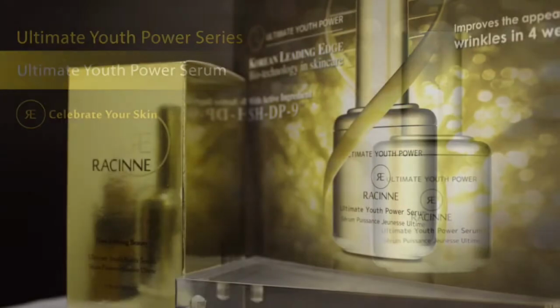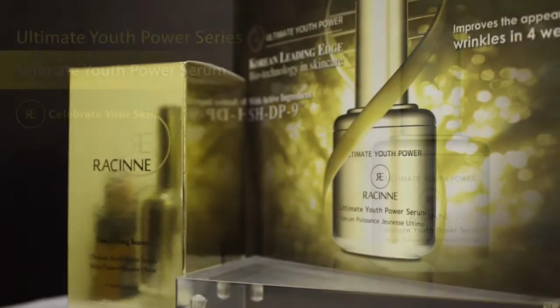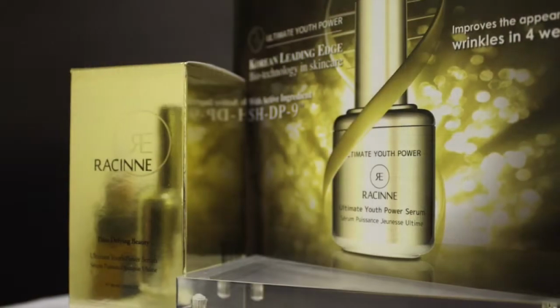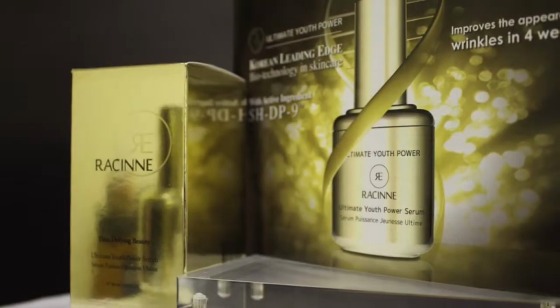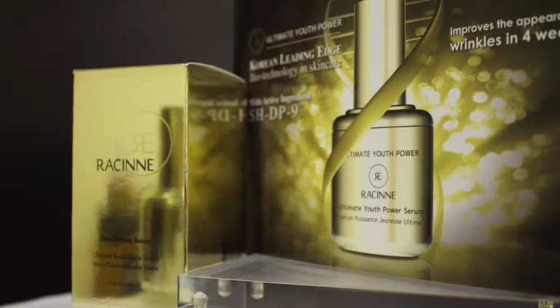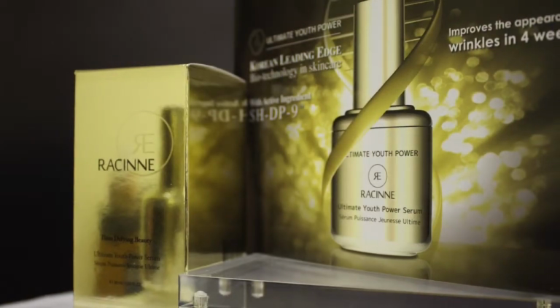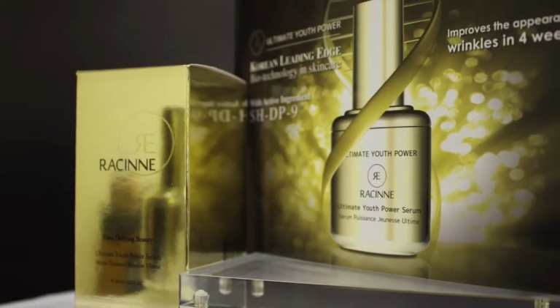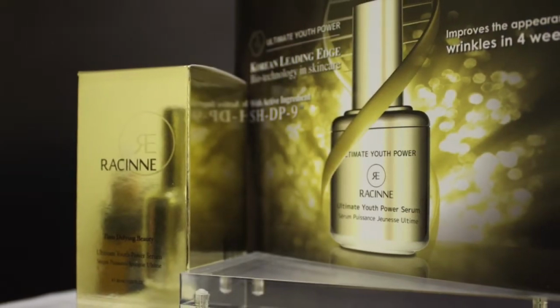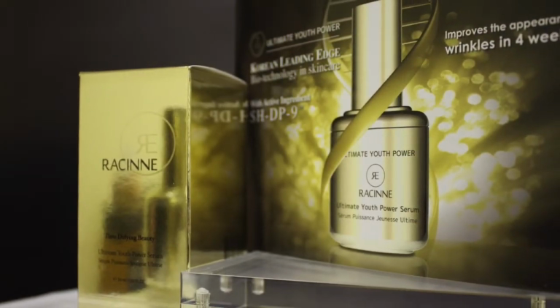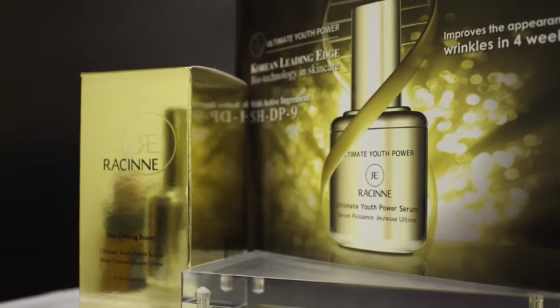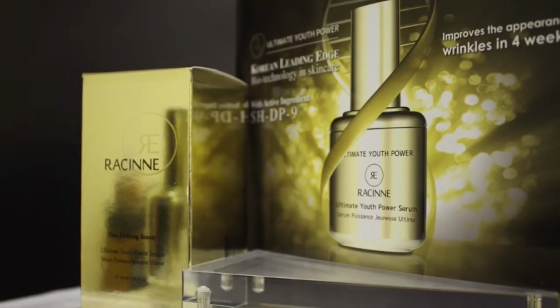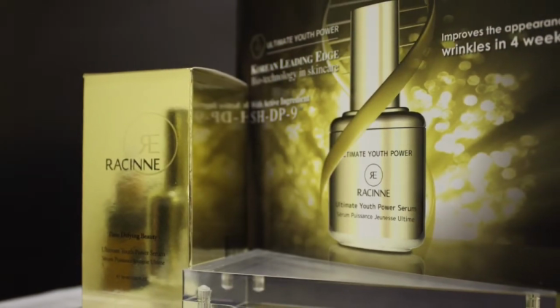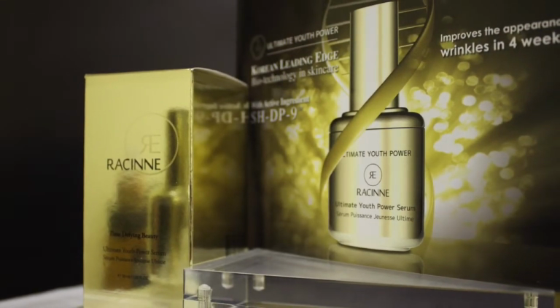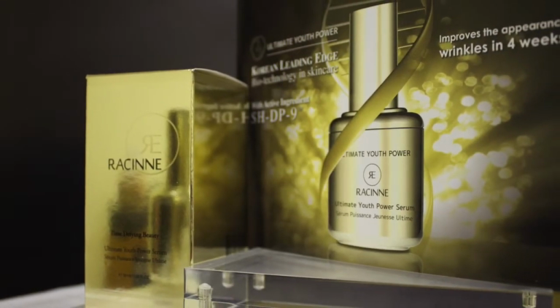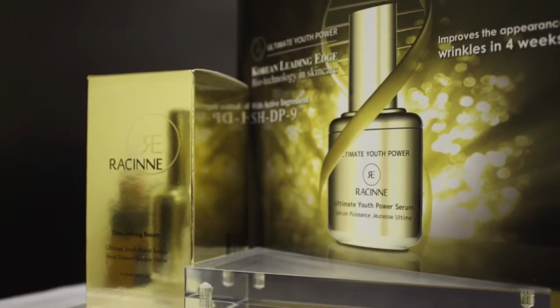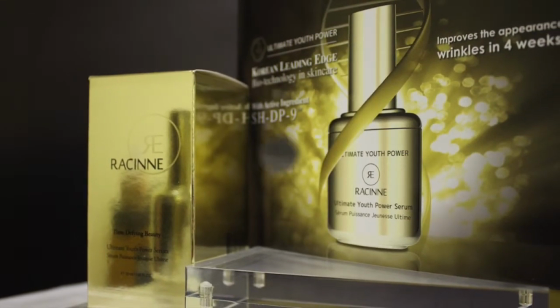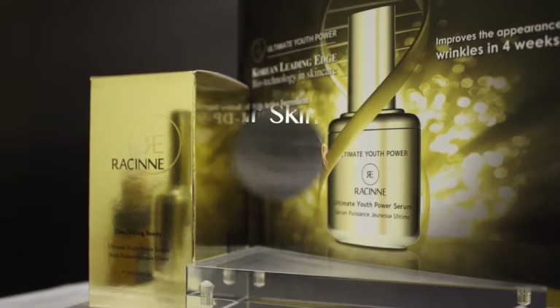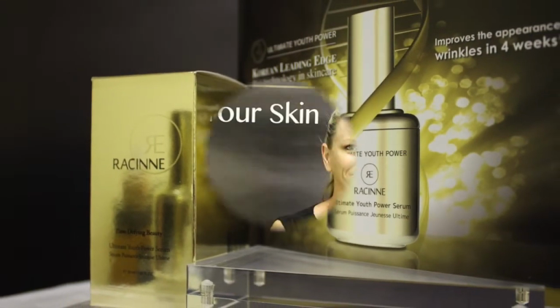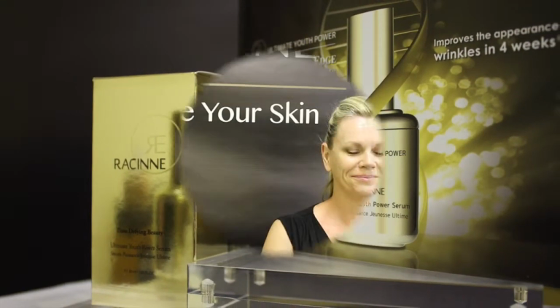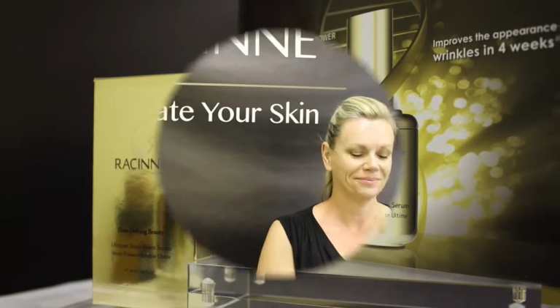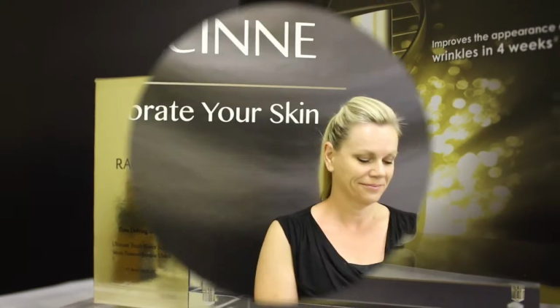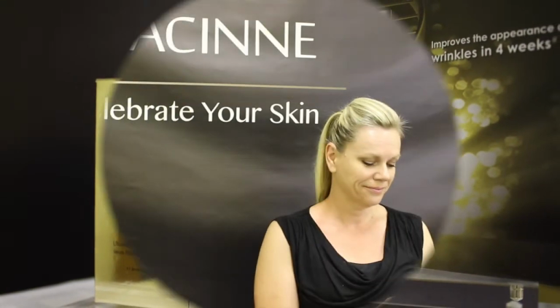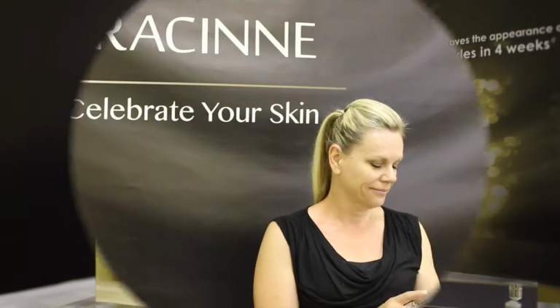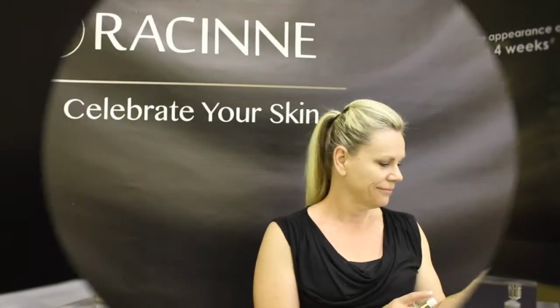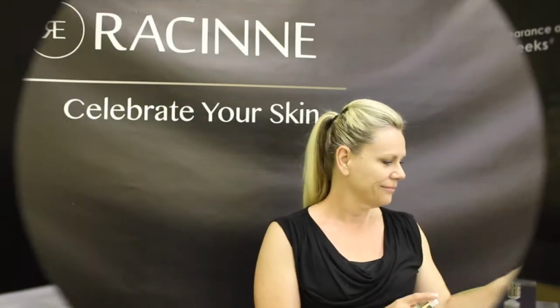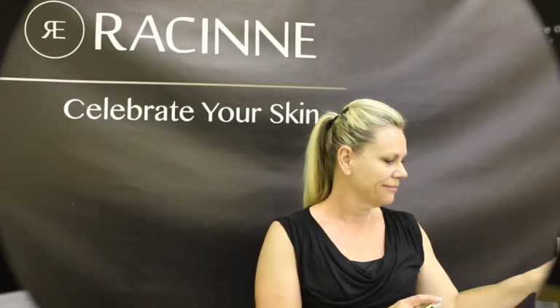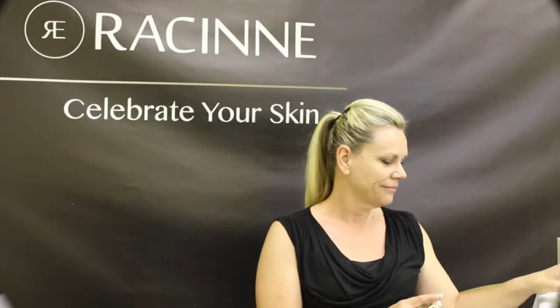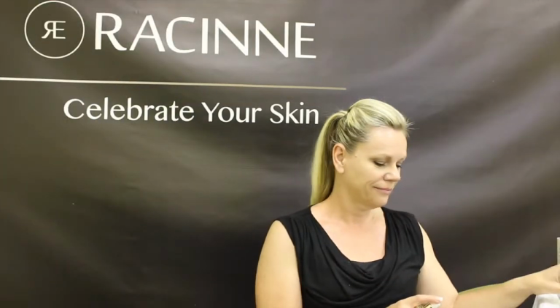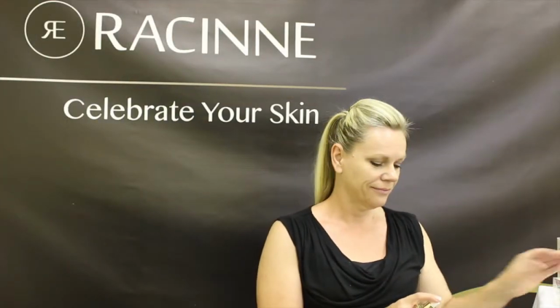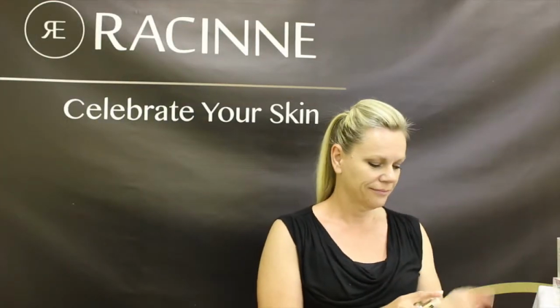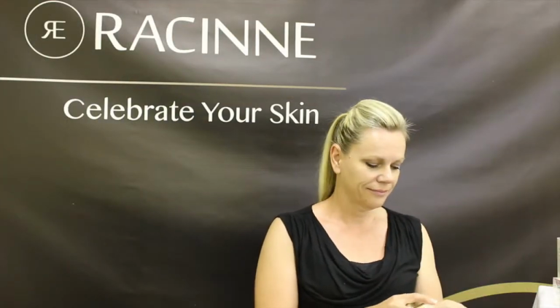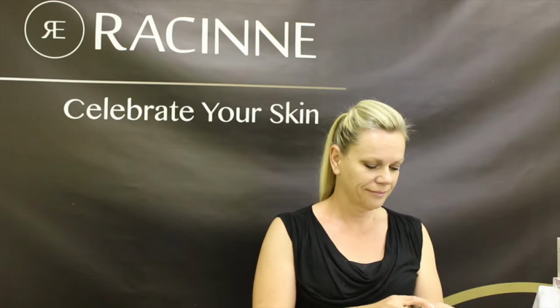The Ultimate Youth Power Serum targets fine lines and wrinkles for a revitalized look.